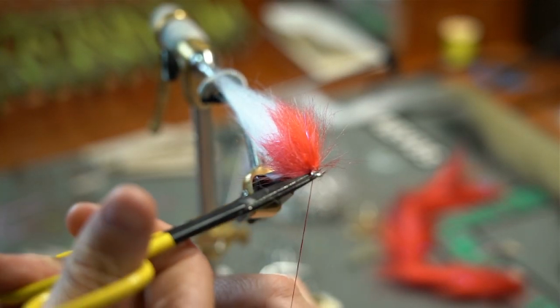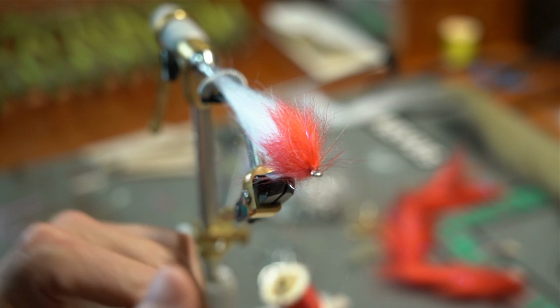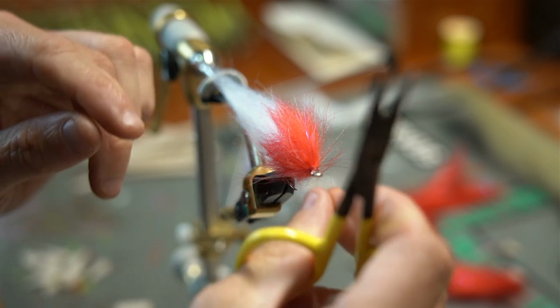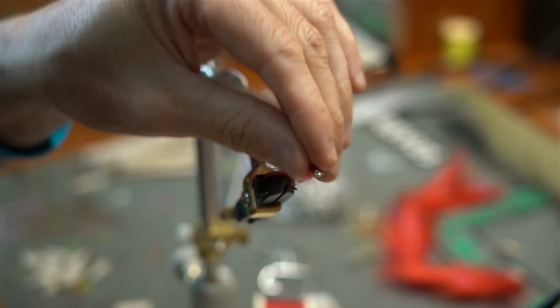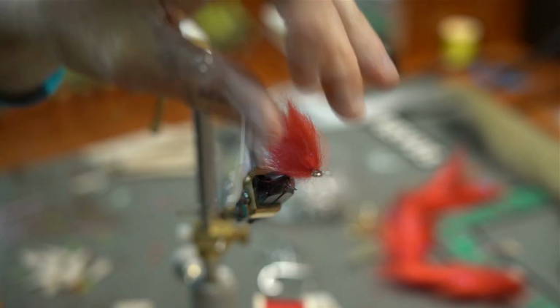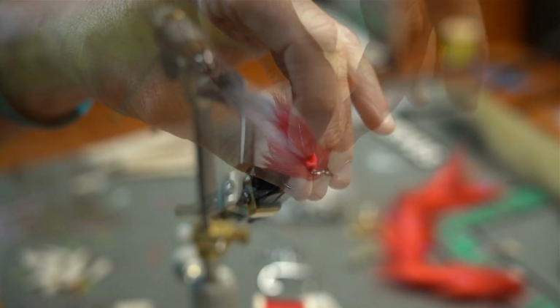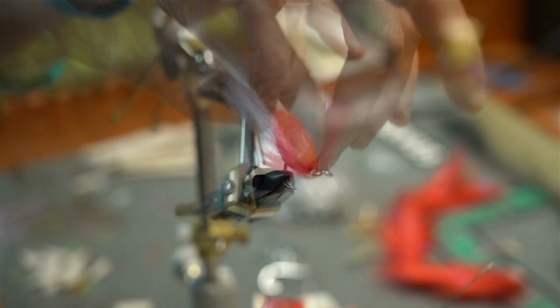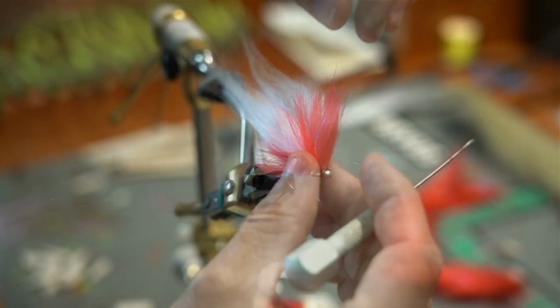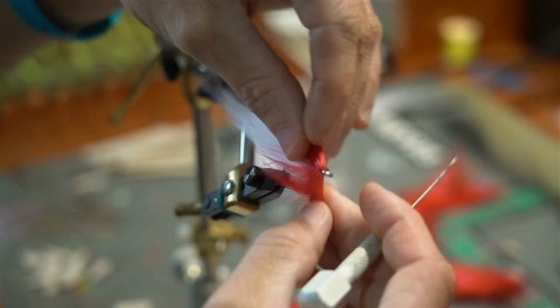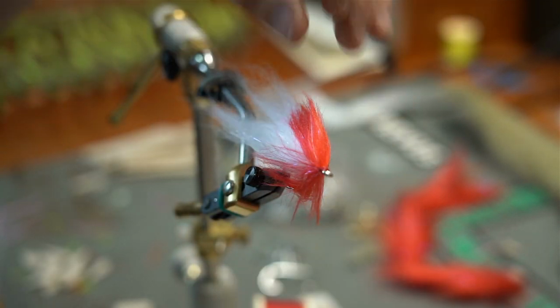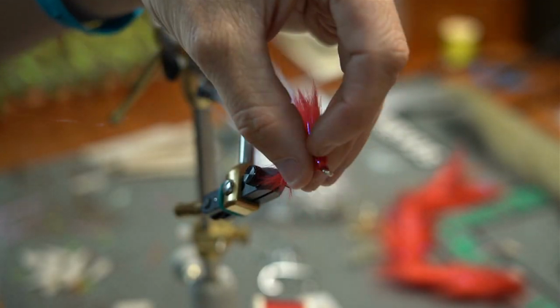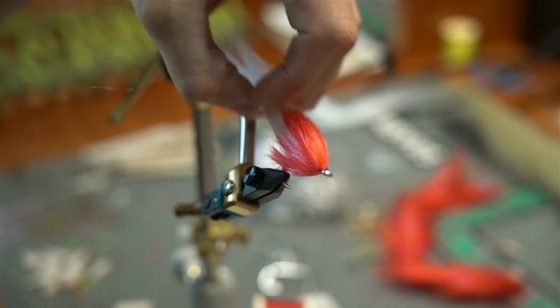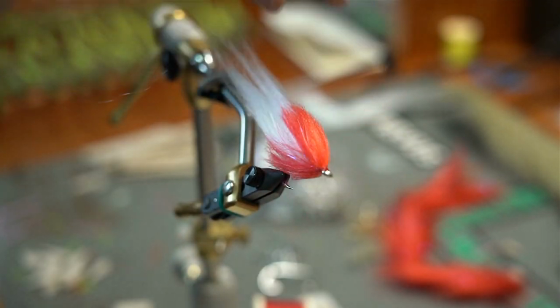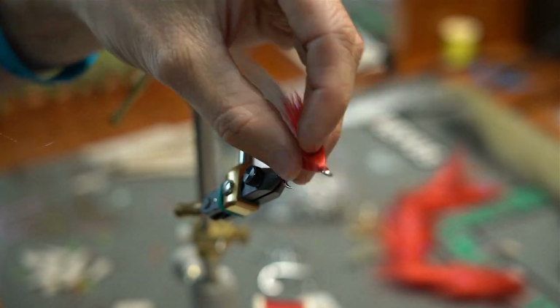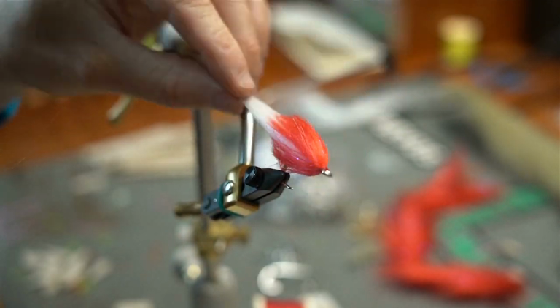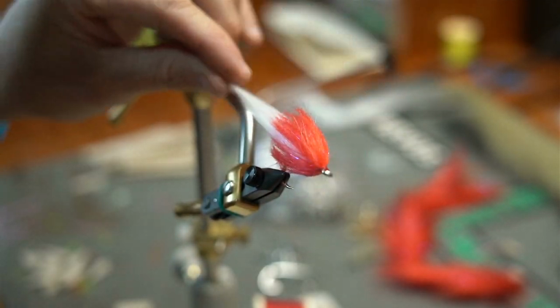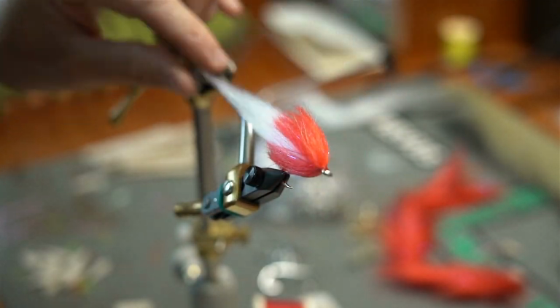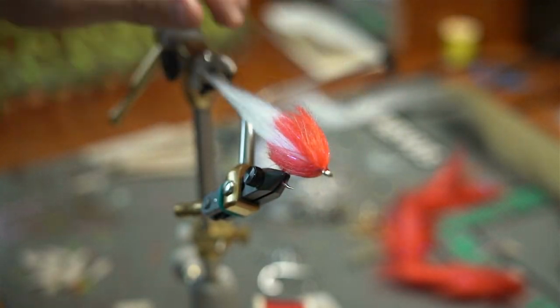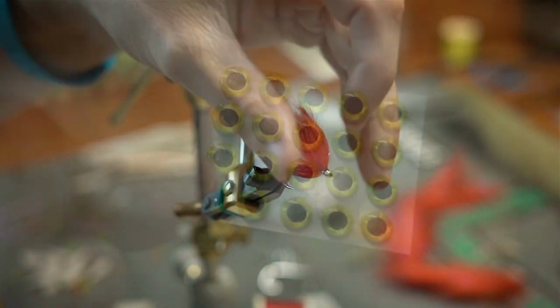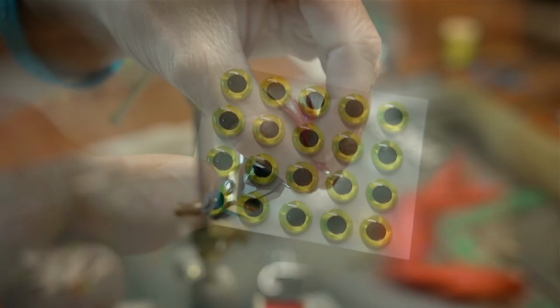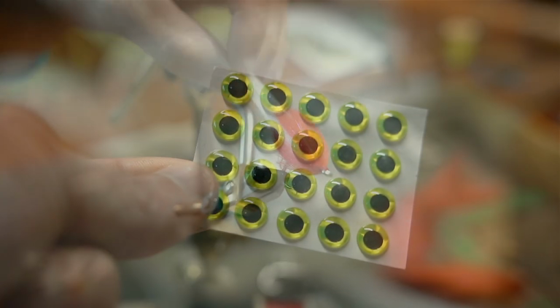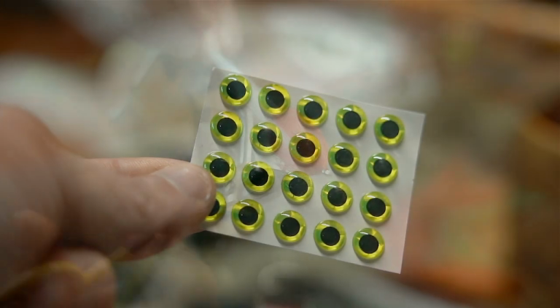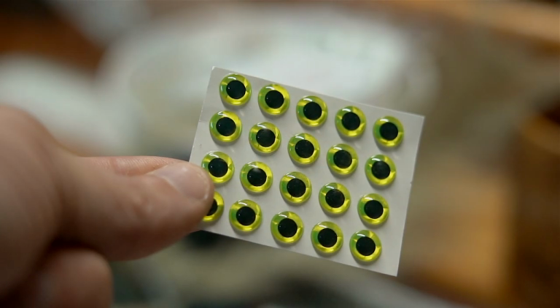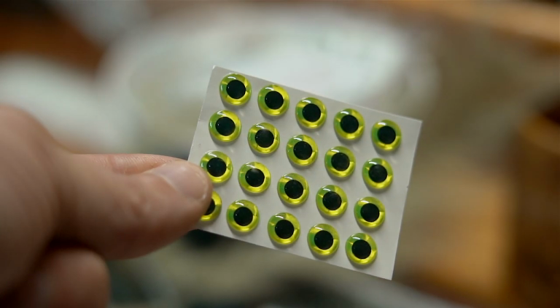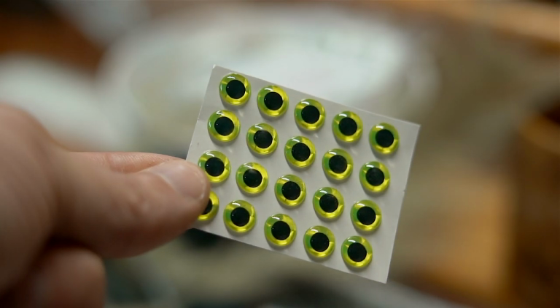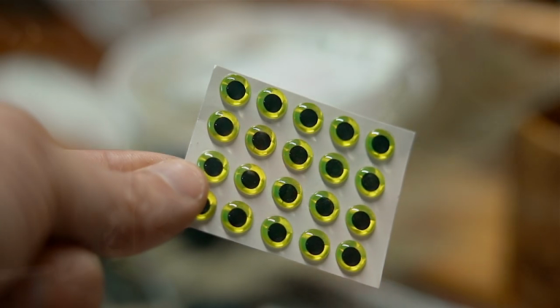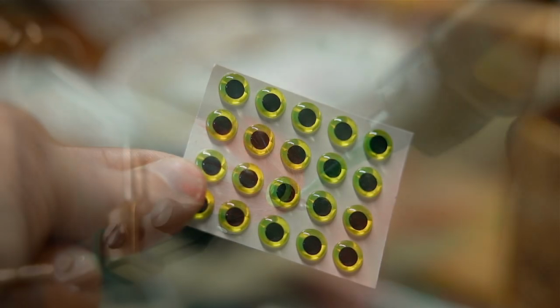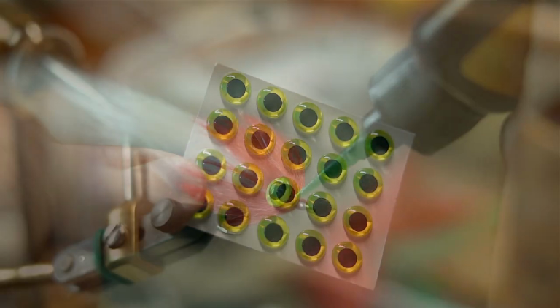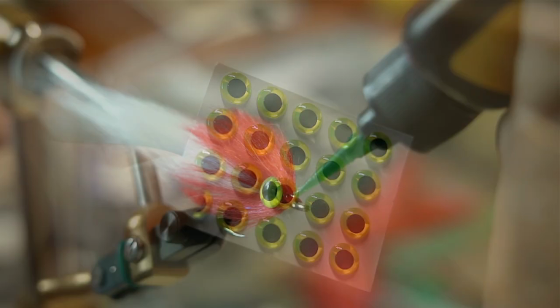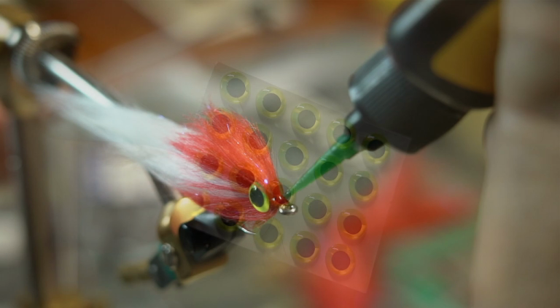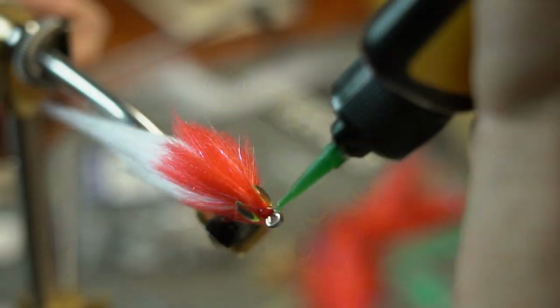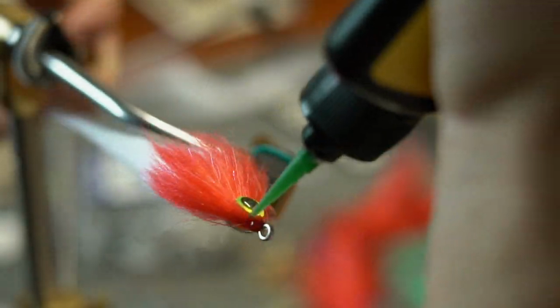At this point you've got a pretty good body to the fly and all we got to do is add some eyes, and this fly is ready to fish.